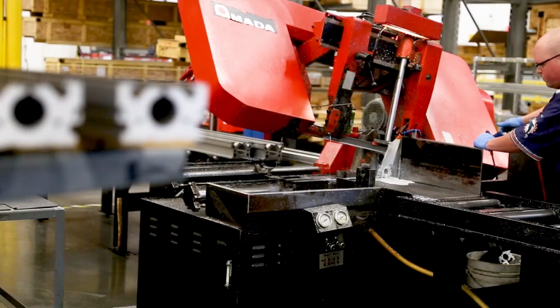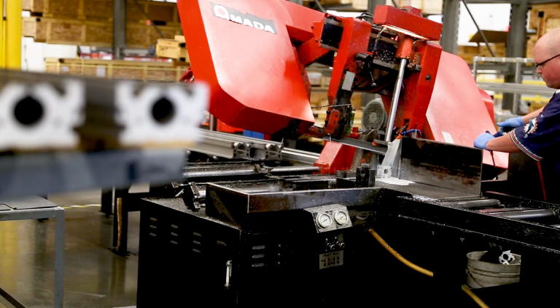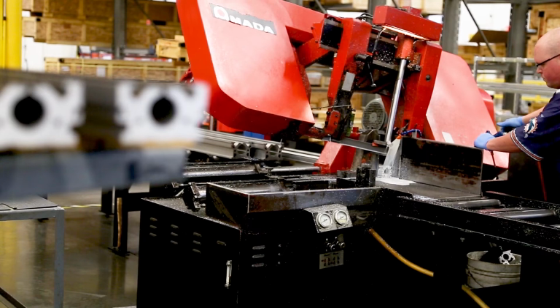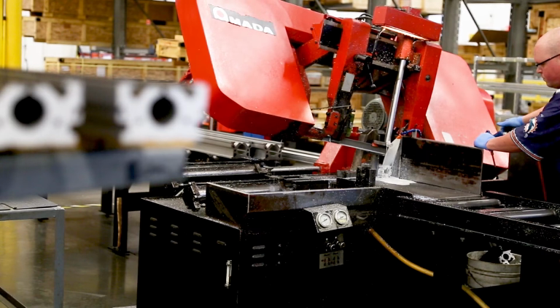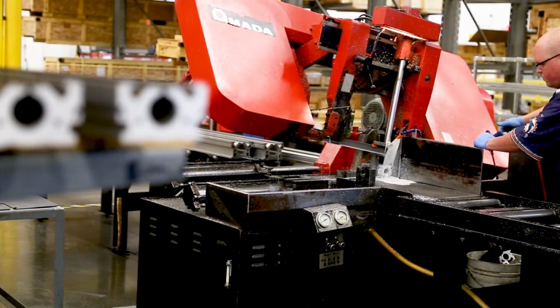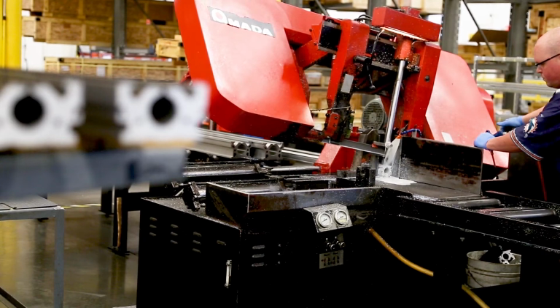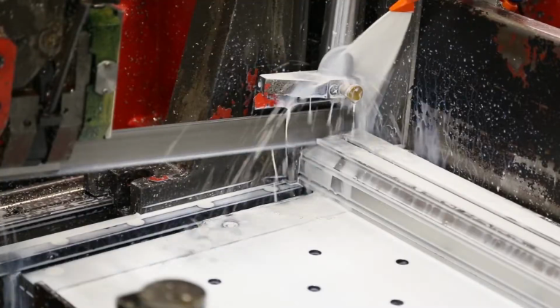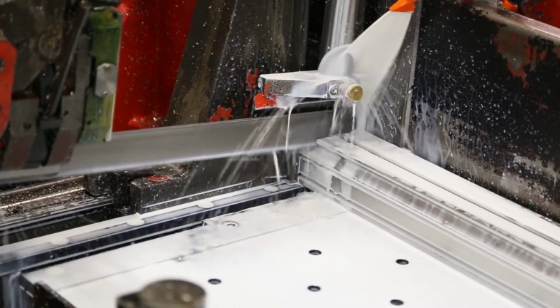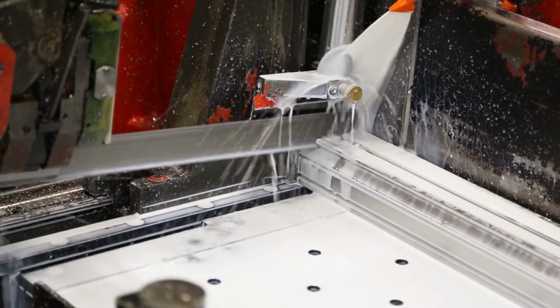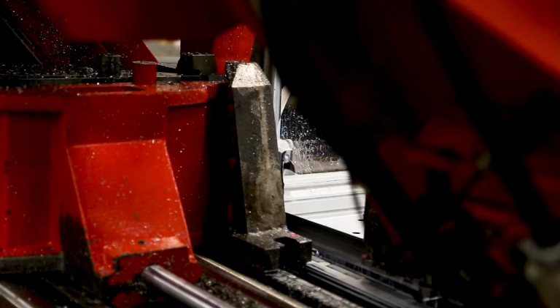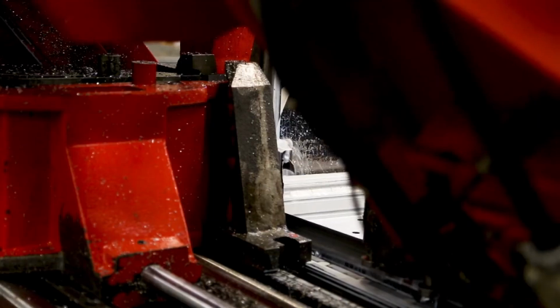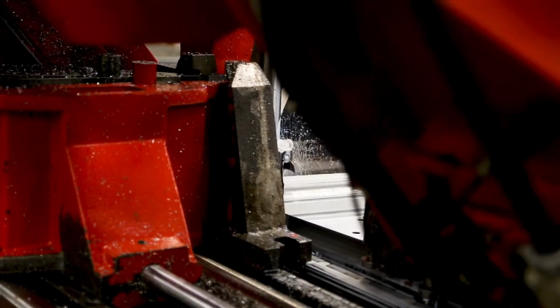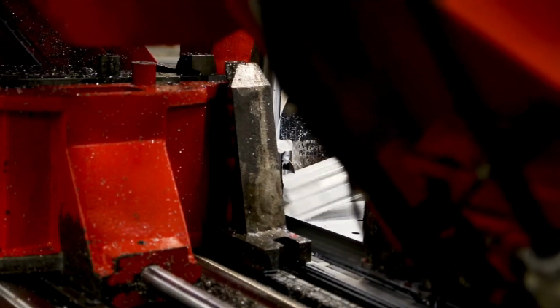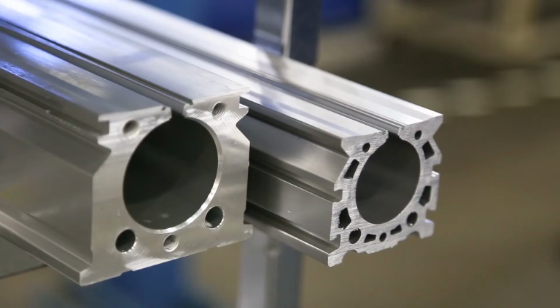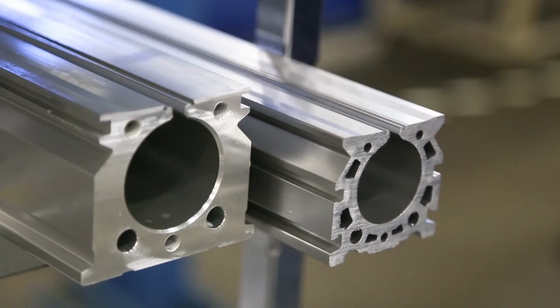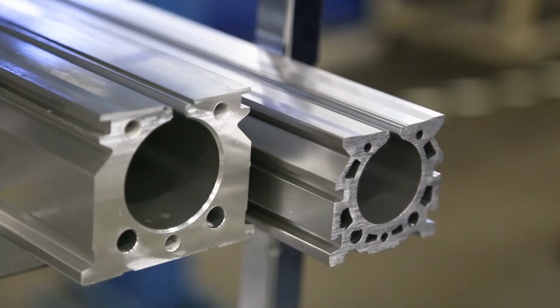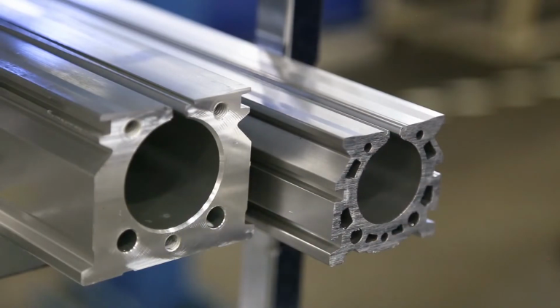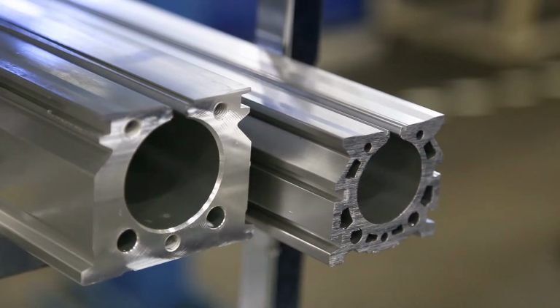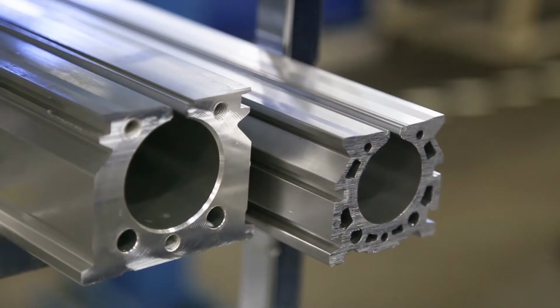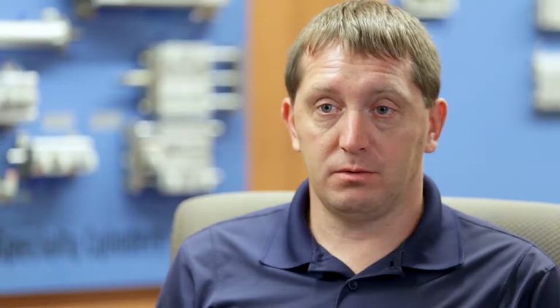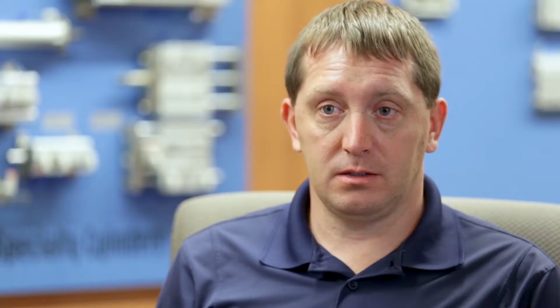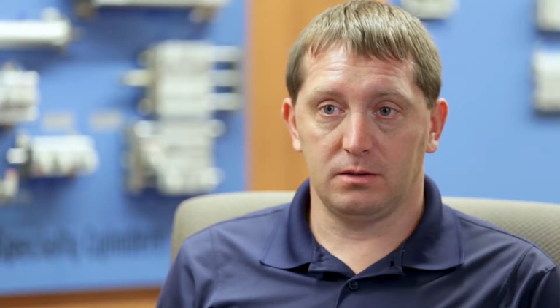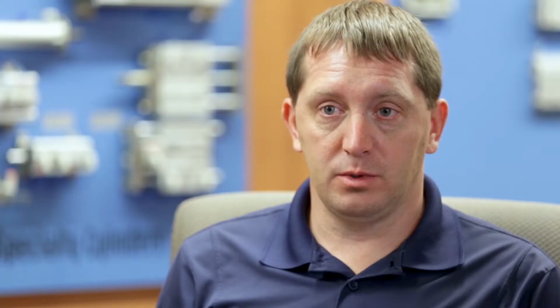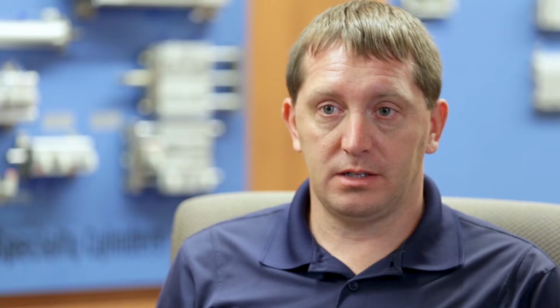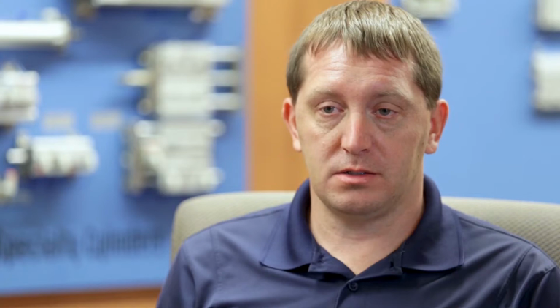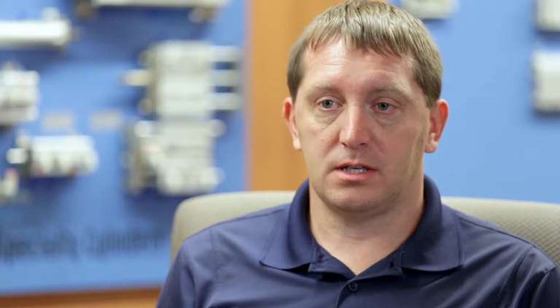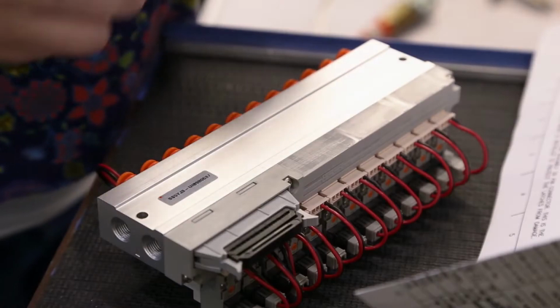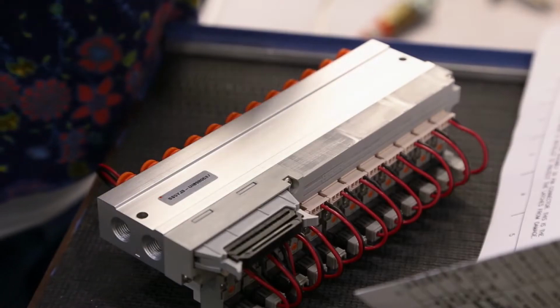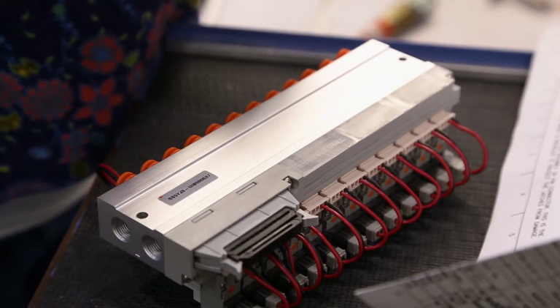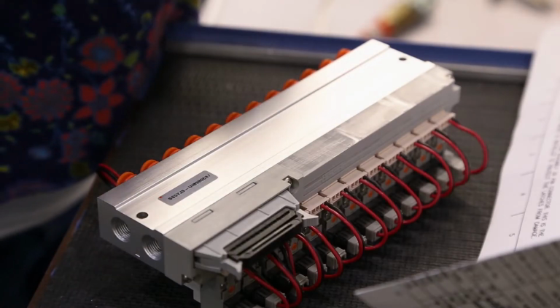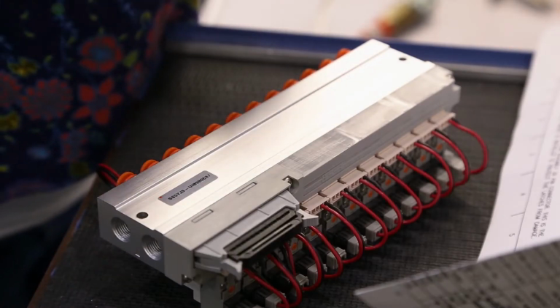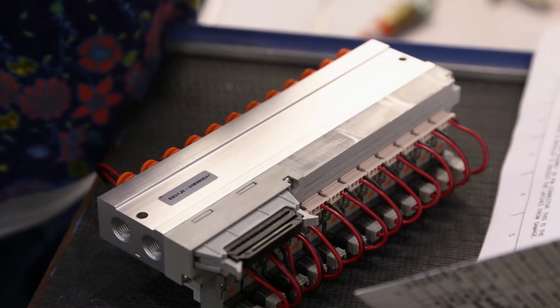The core products that we manufacture here are pneumatic cylinders, FRL — filter regulators and lubricators — and valve manifold assemblies.